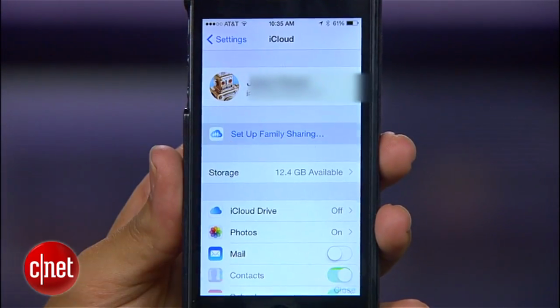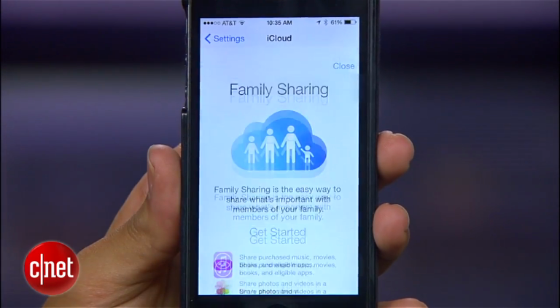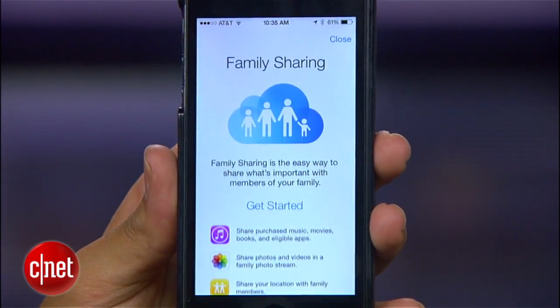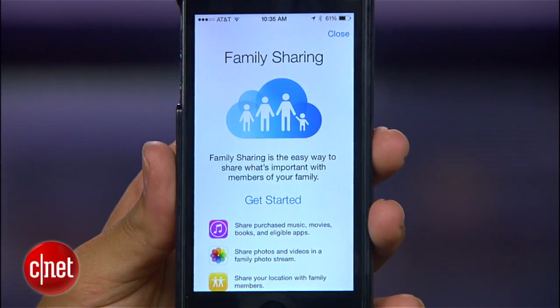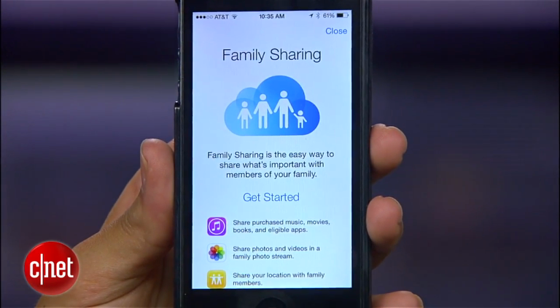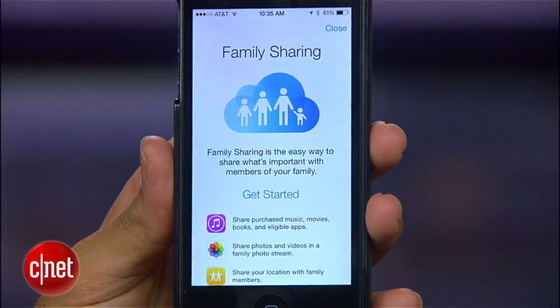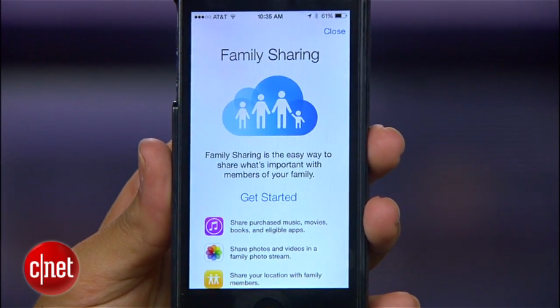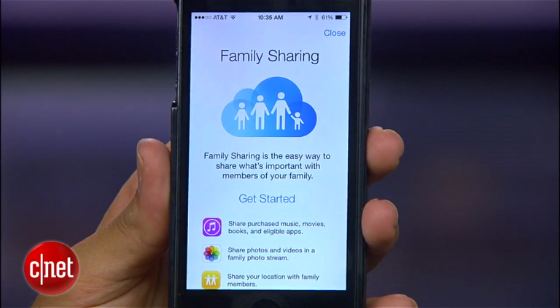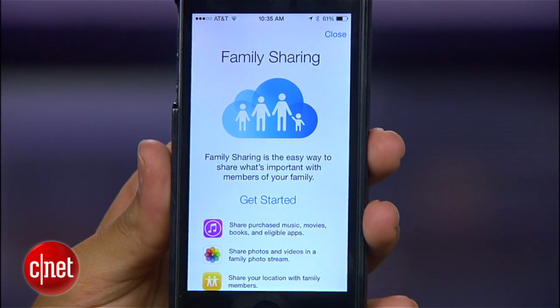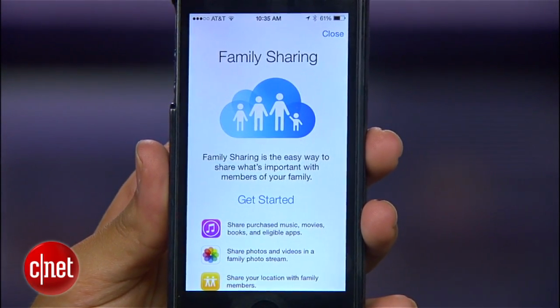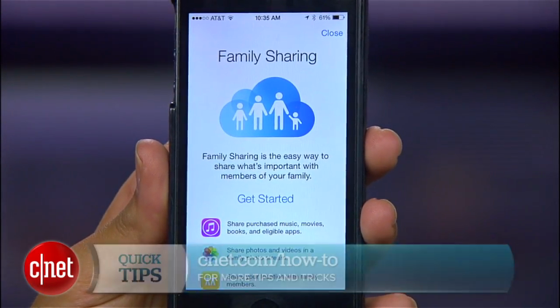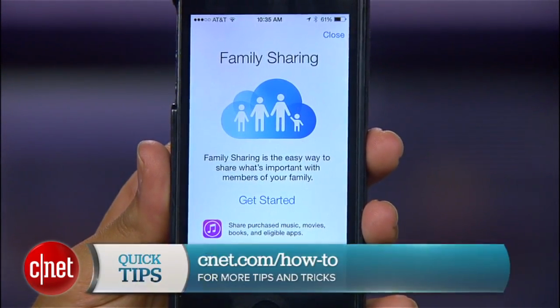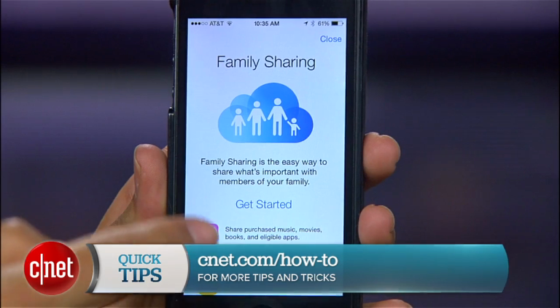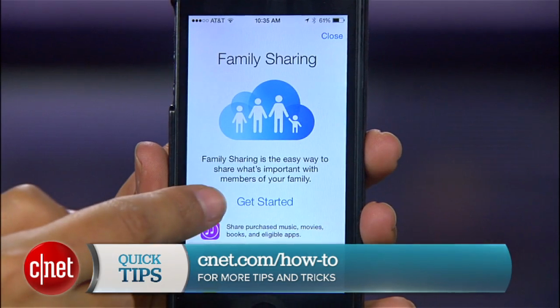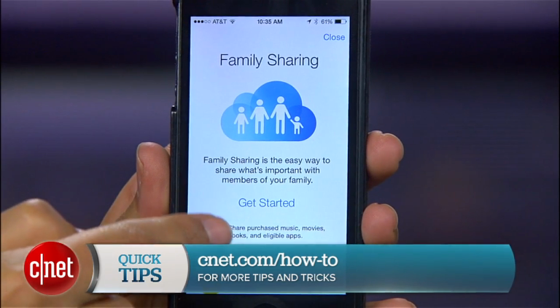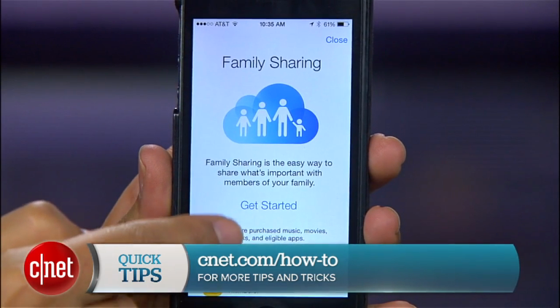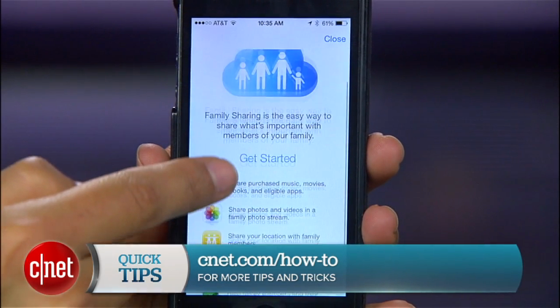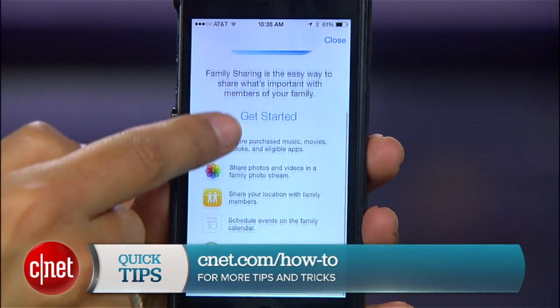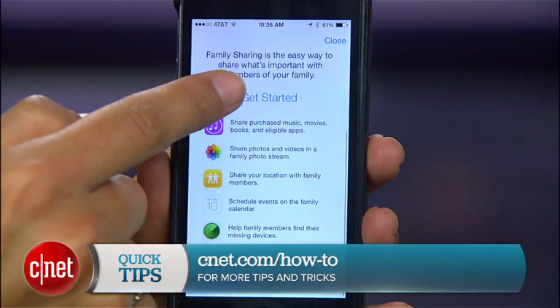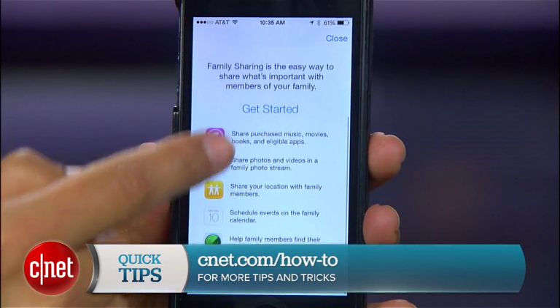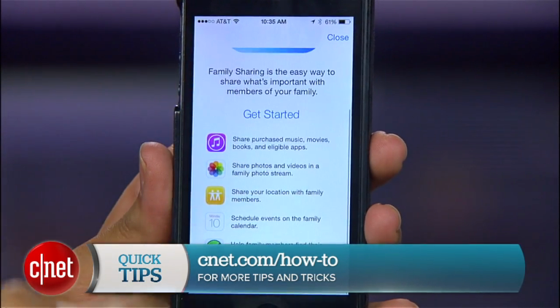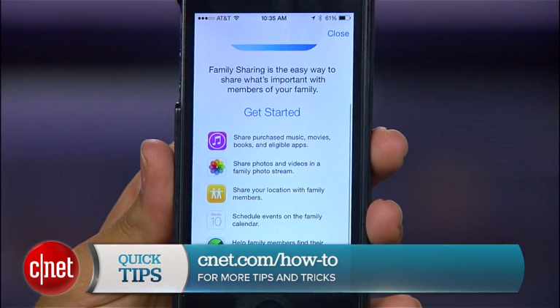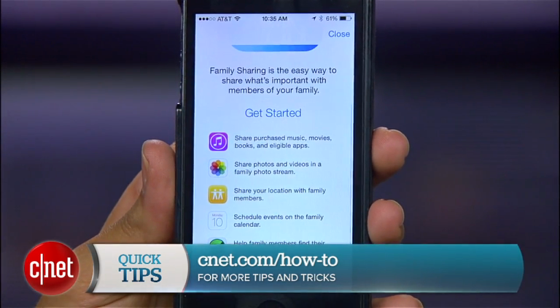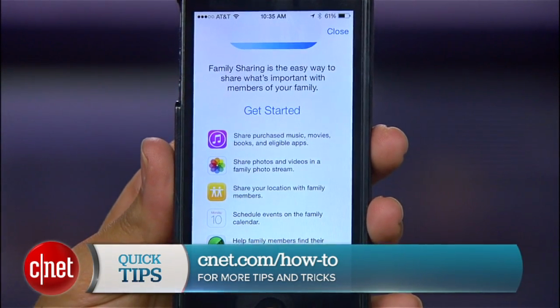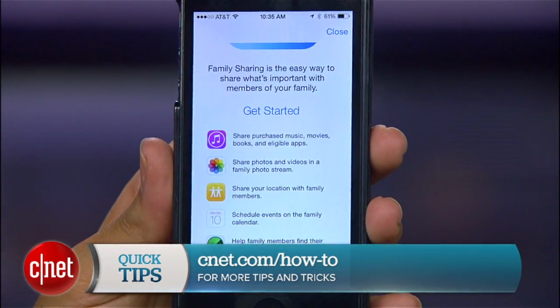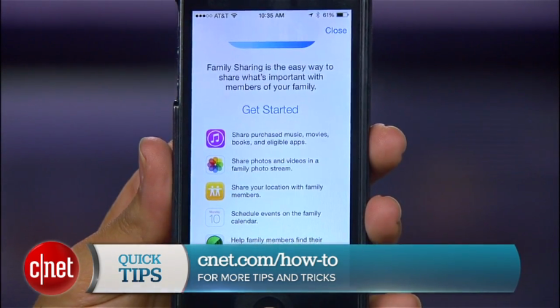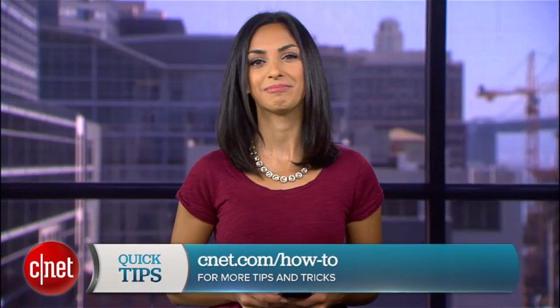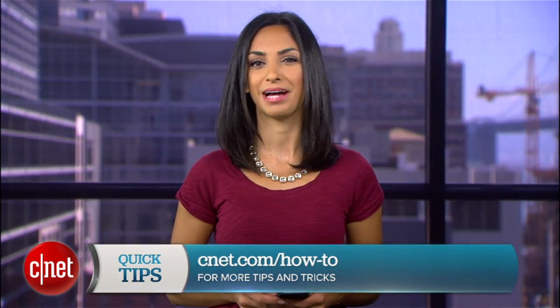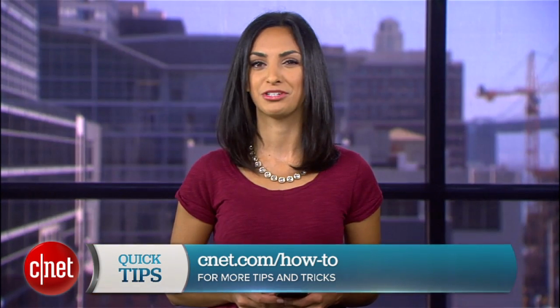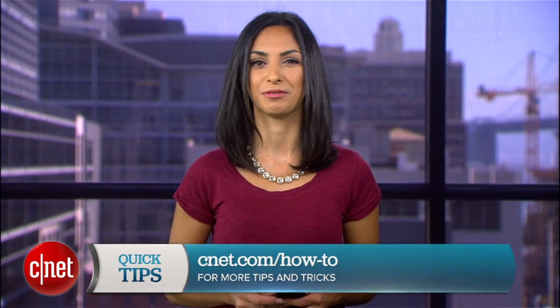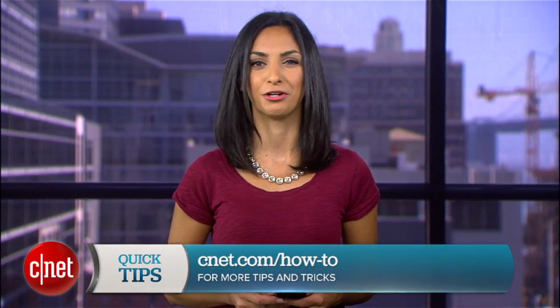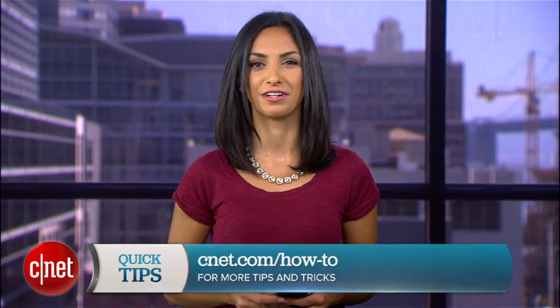For more iOS 8 tips, check out cnet.com/howto. For CNET, I'm Sharon Profitz.